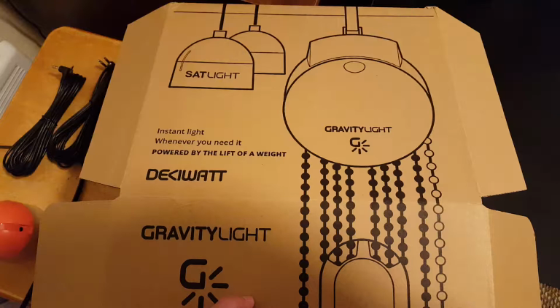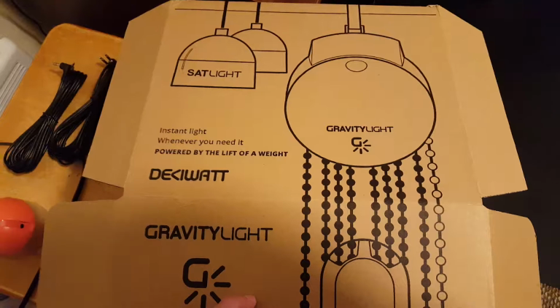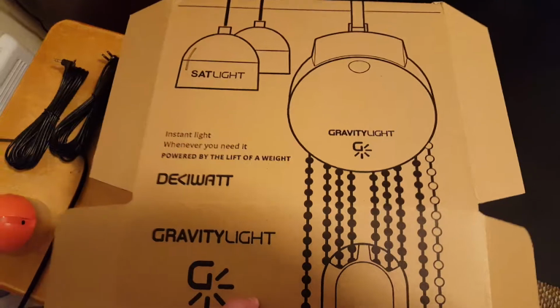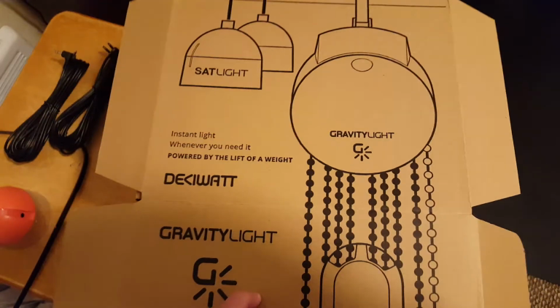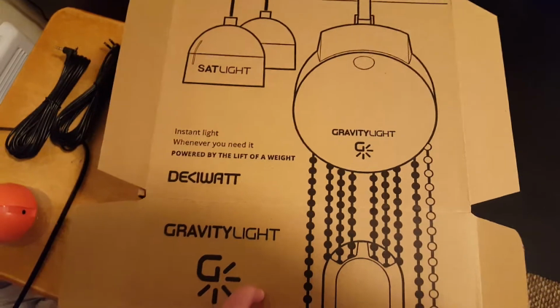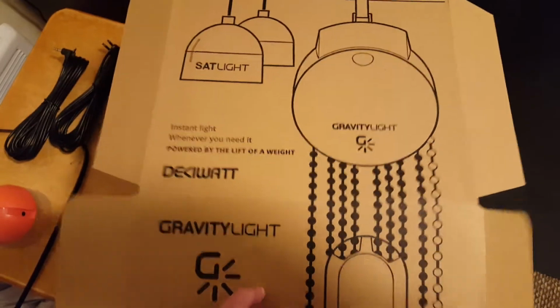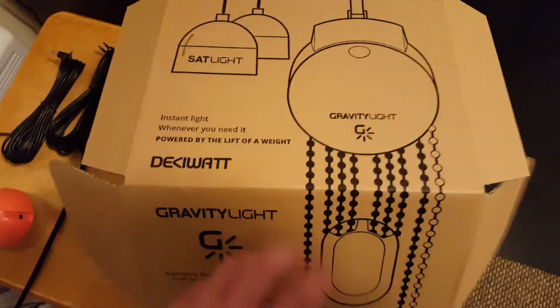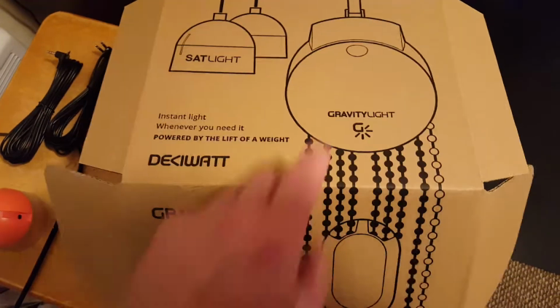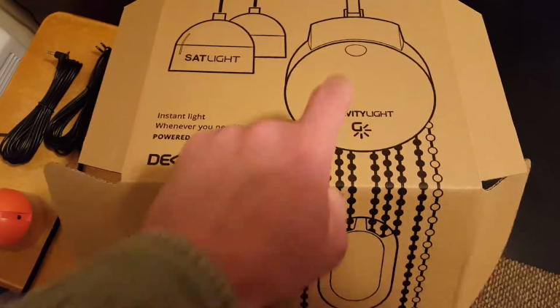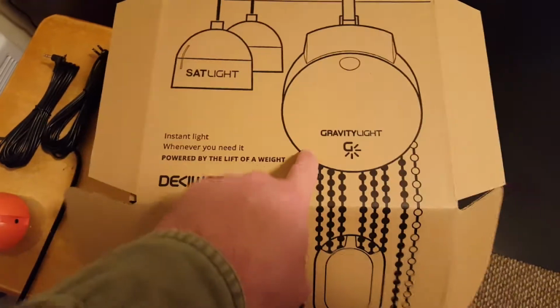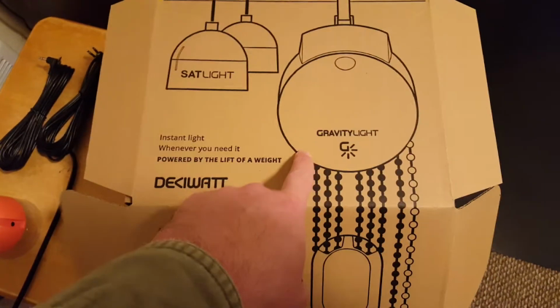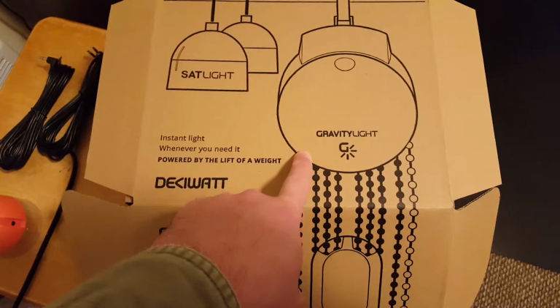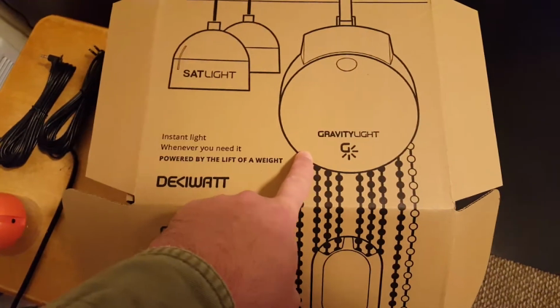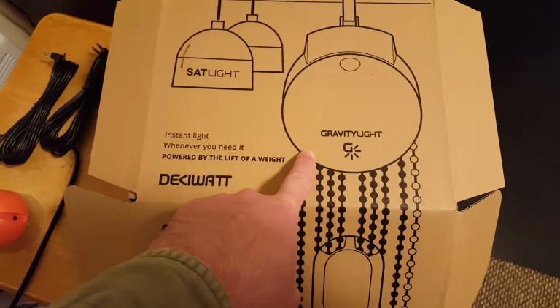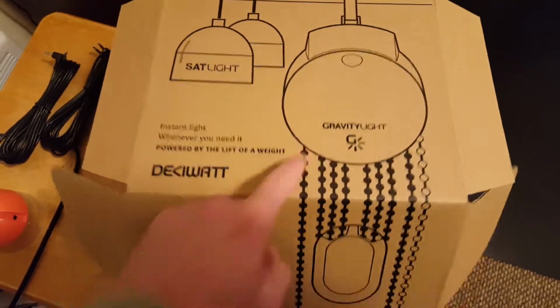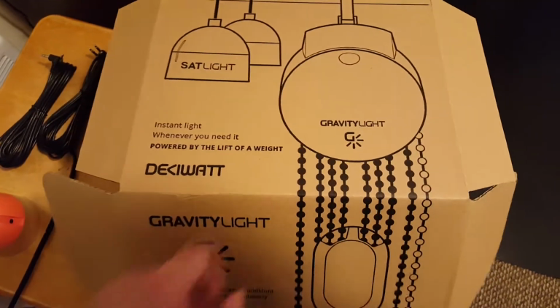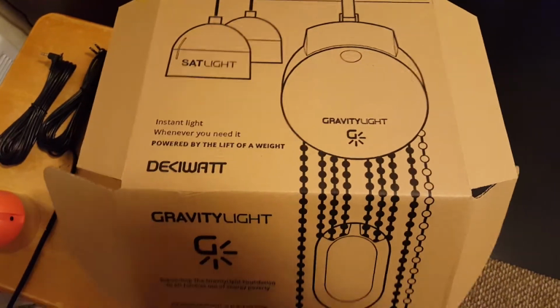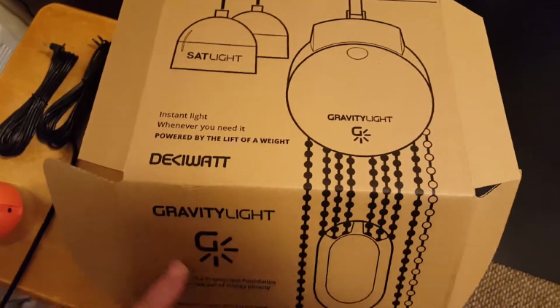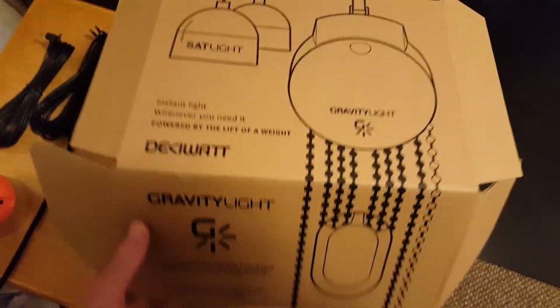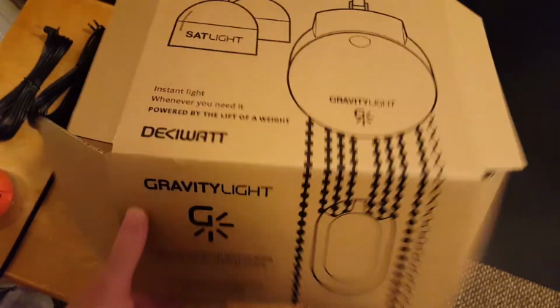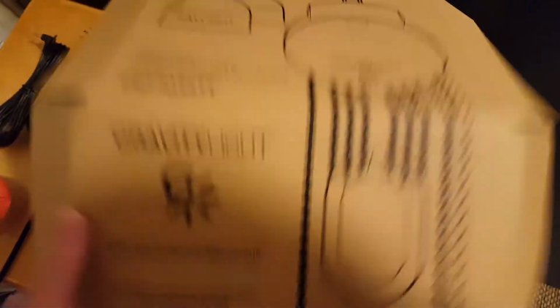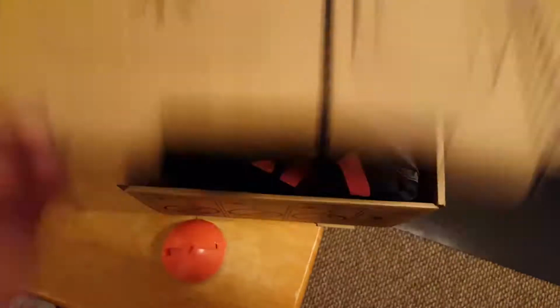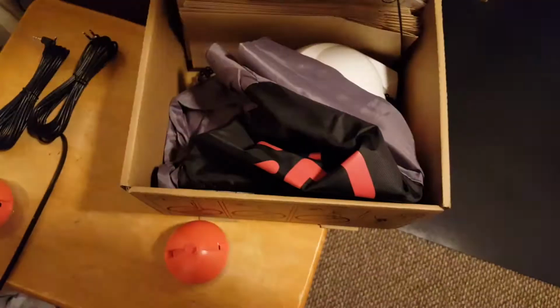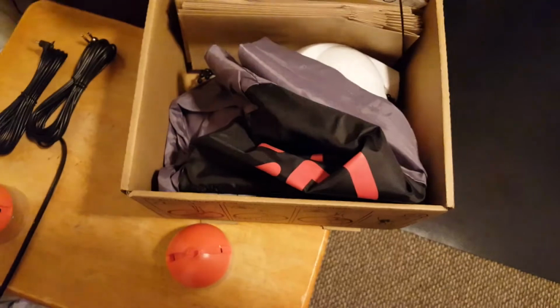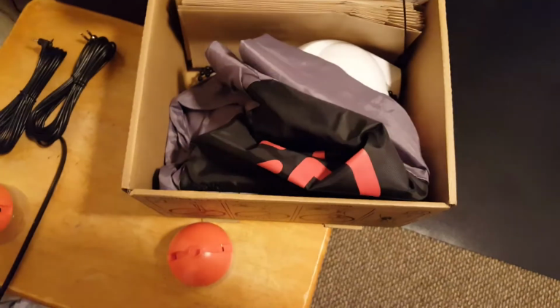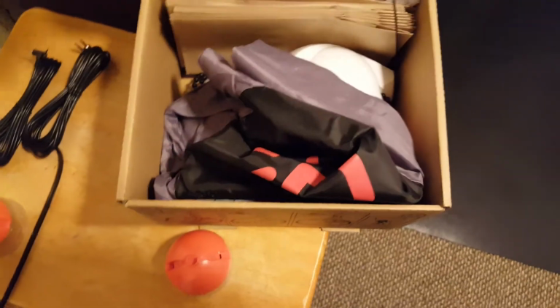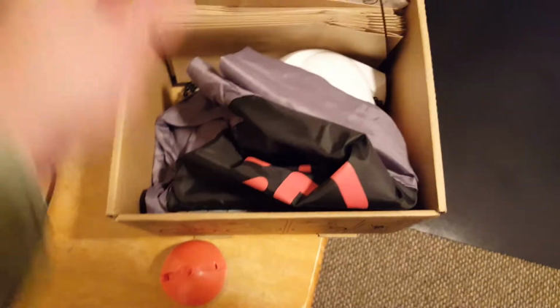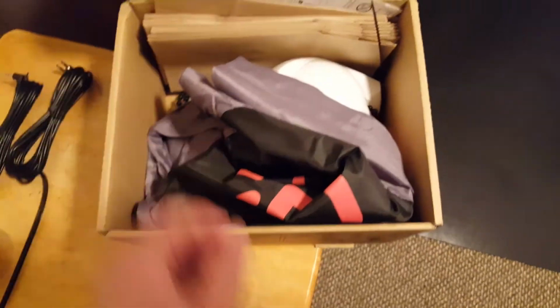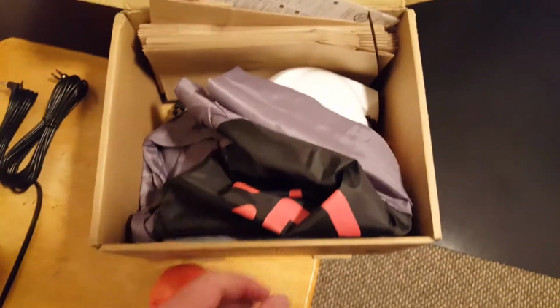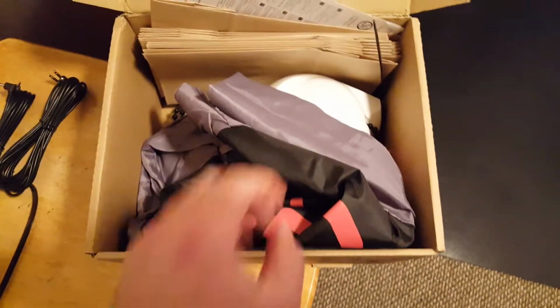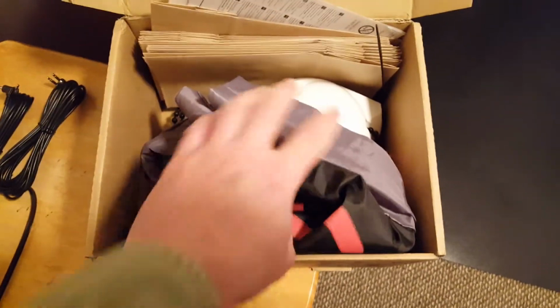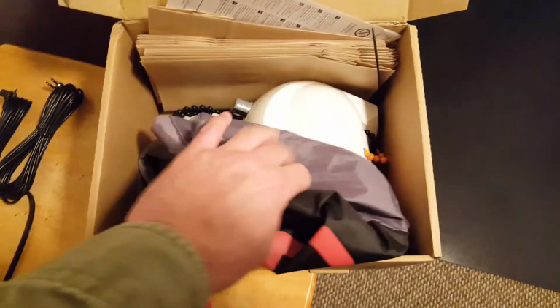Hey, what's up guys? Today I'm going to be setting up my gravity light, and here's the box.